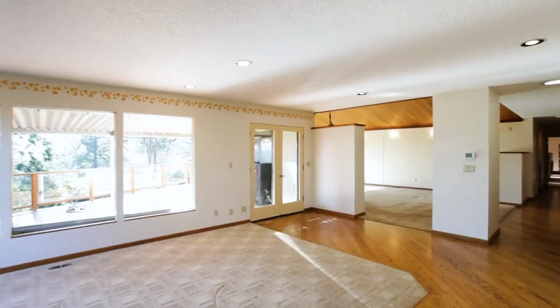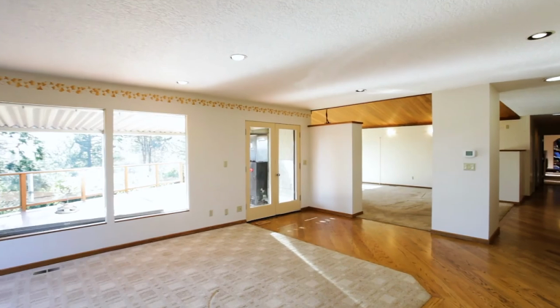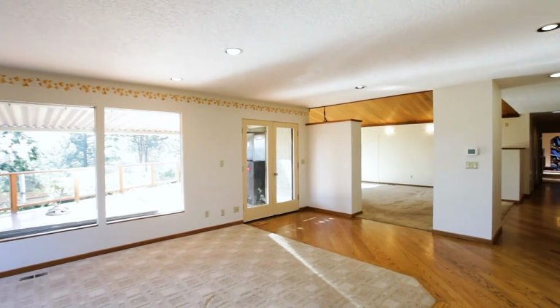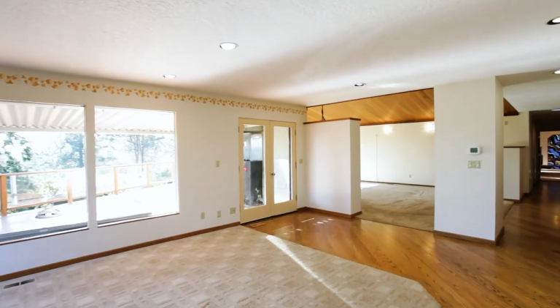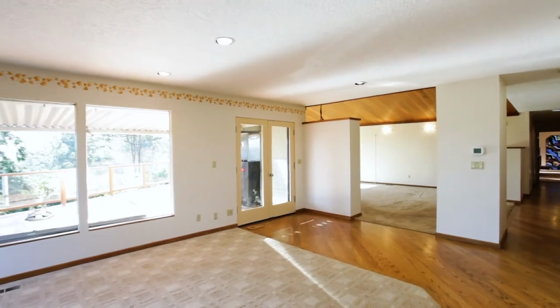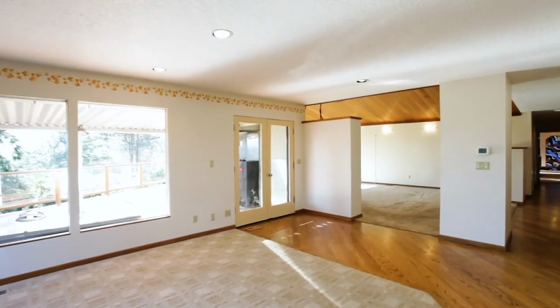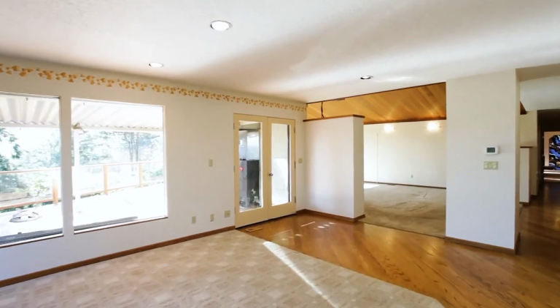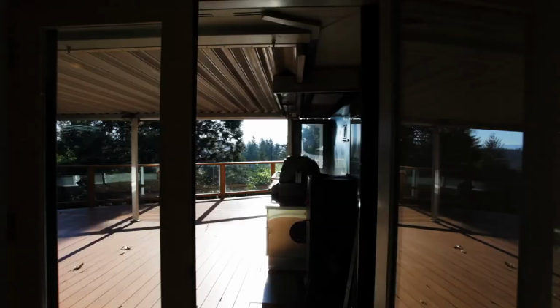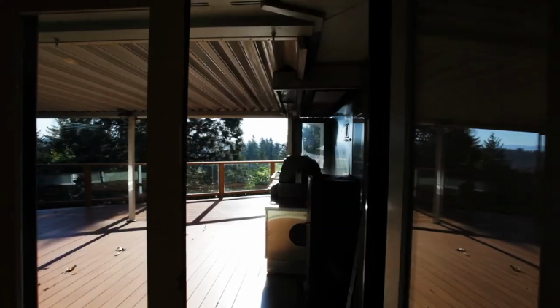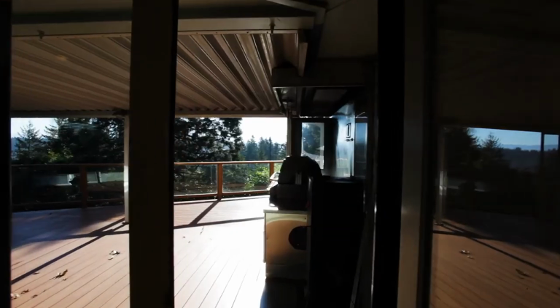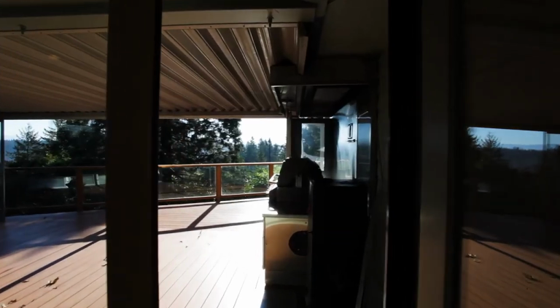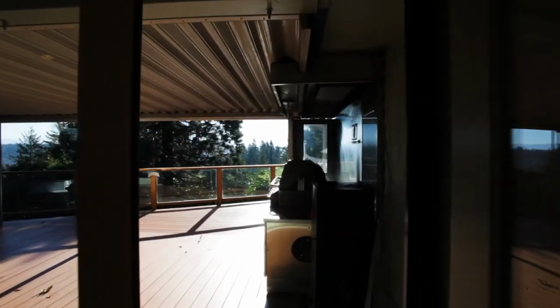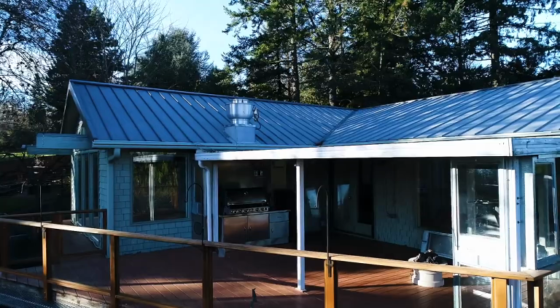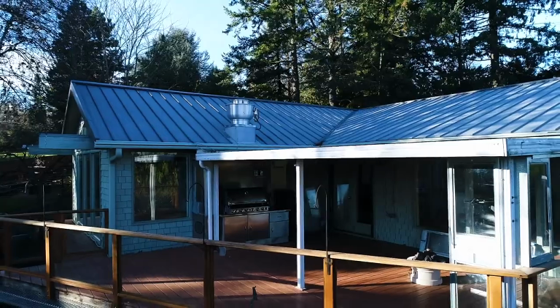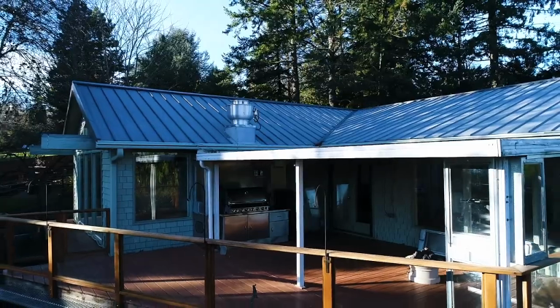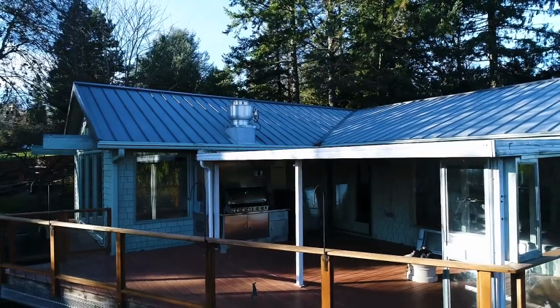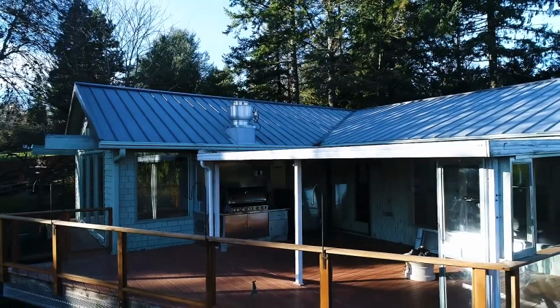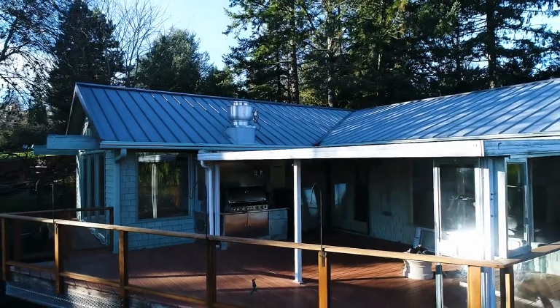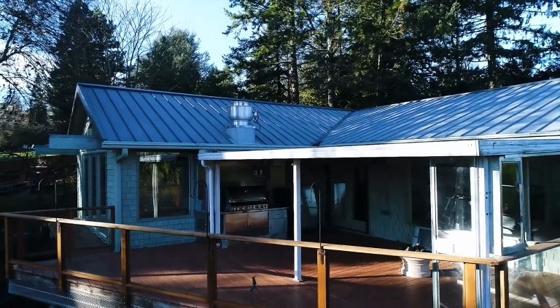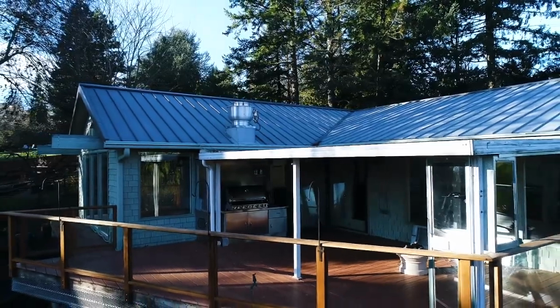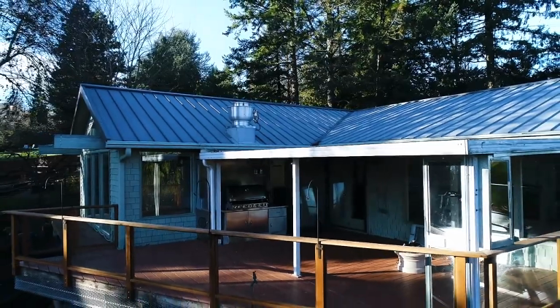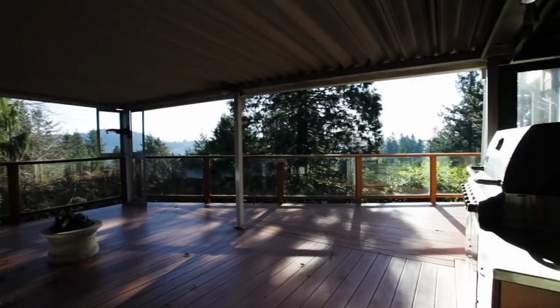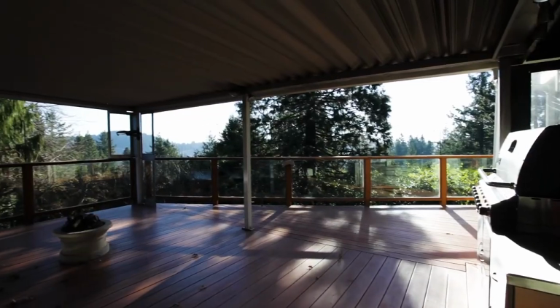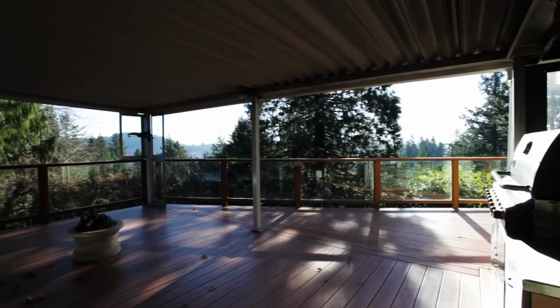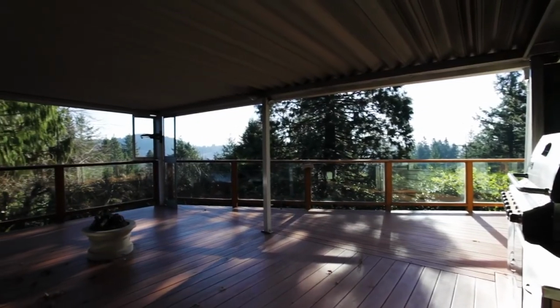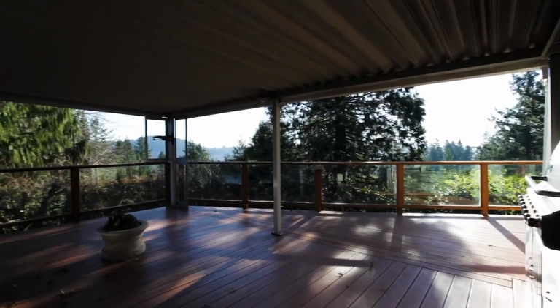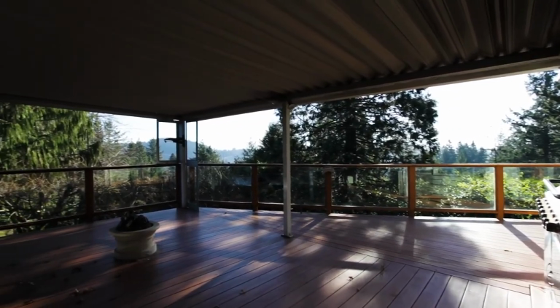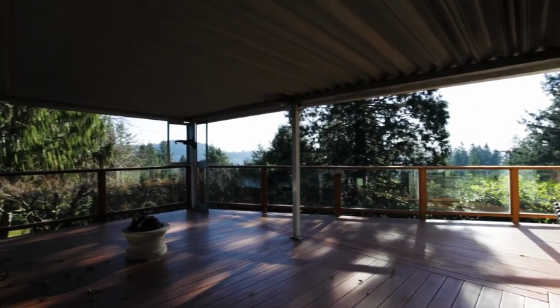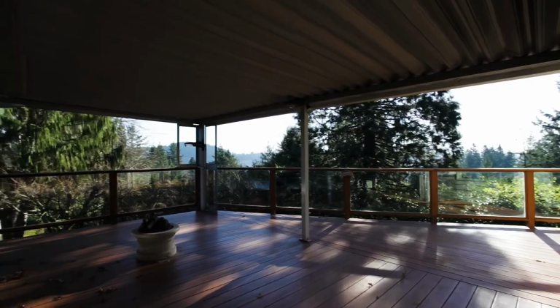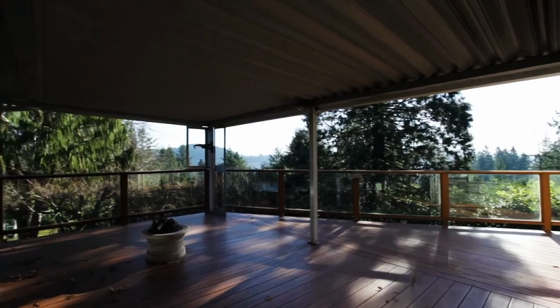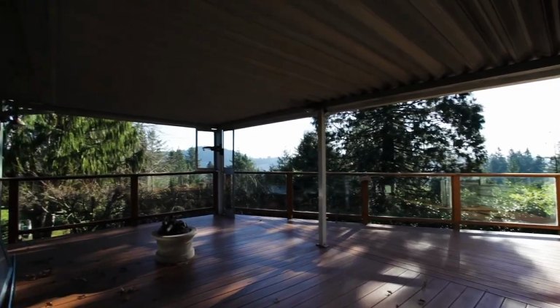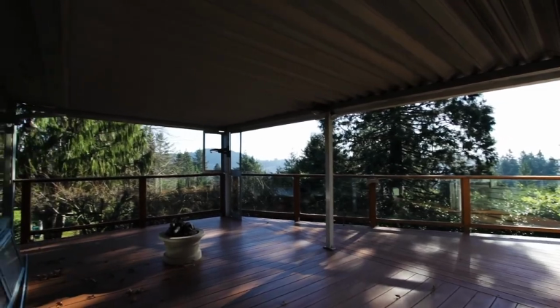From here, you can head out to the upper covered deck, complete with a built-in barbecue and peaceful views.